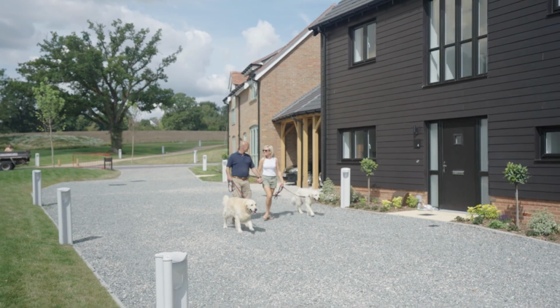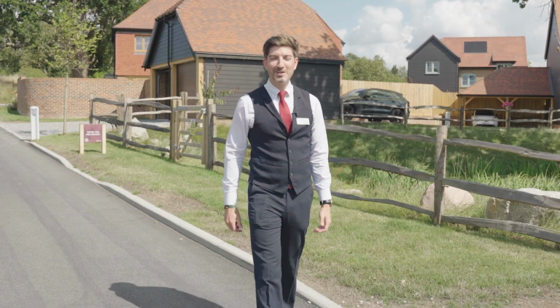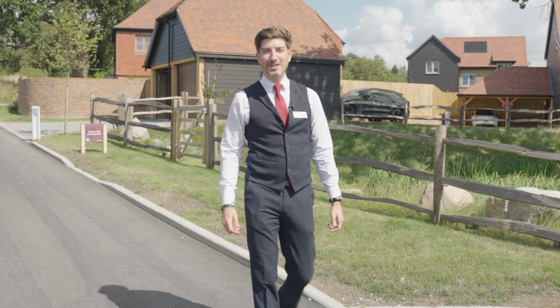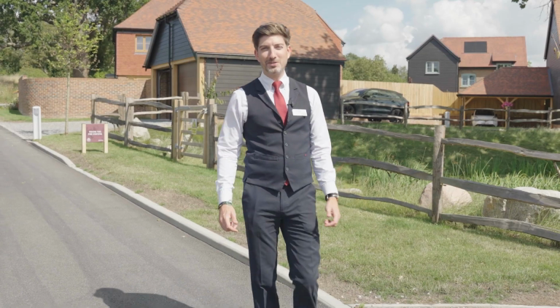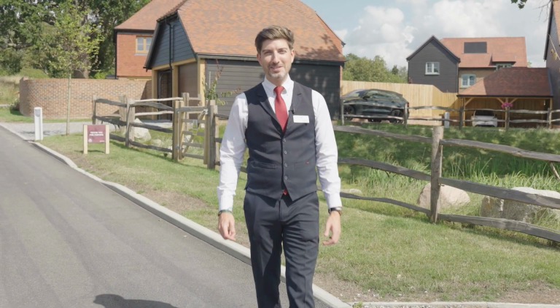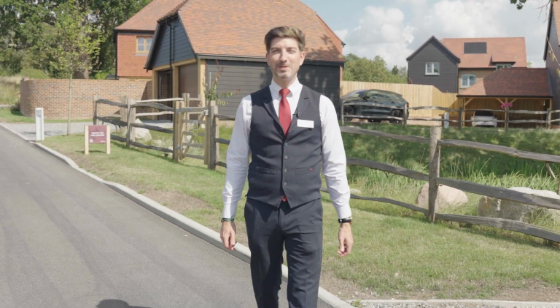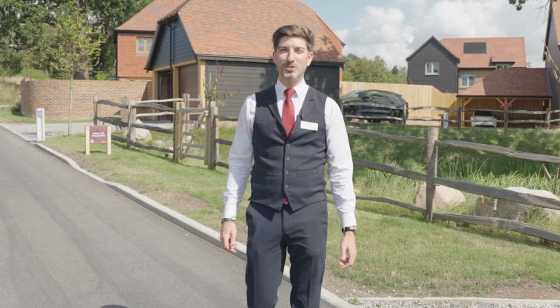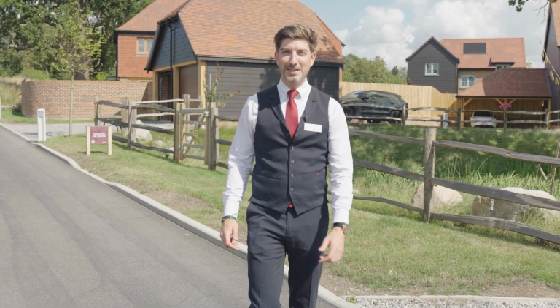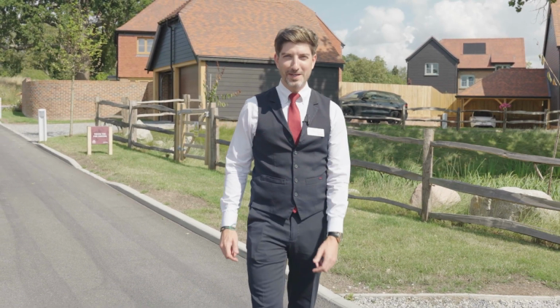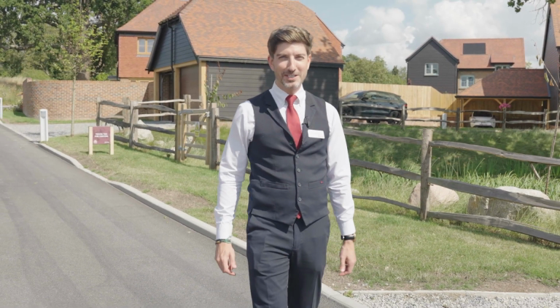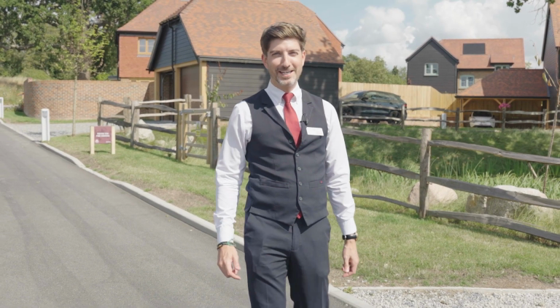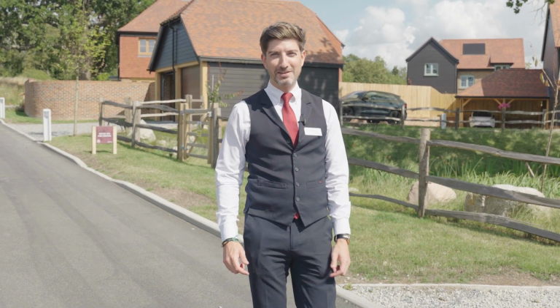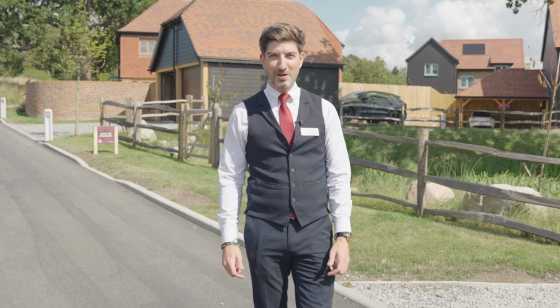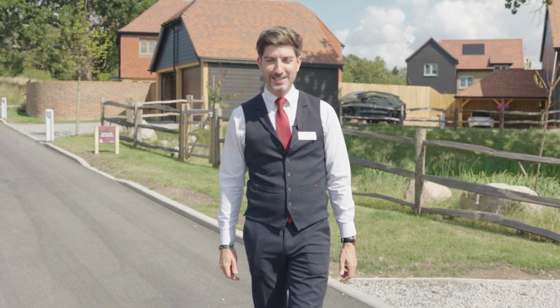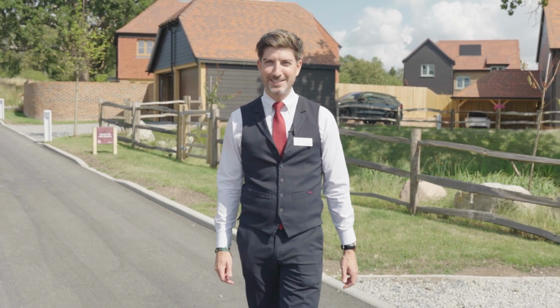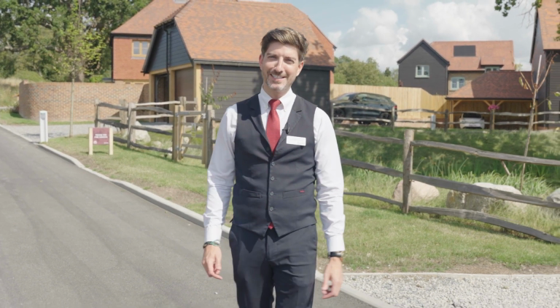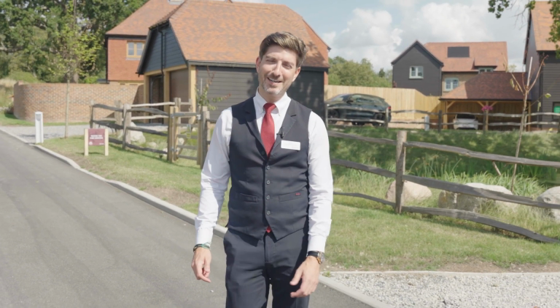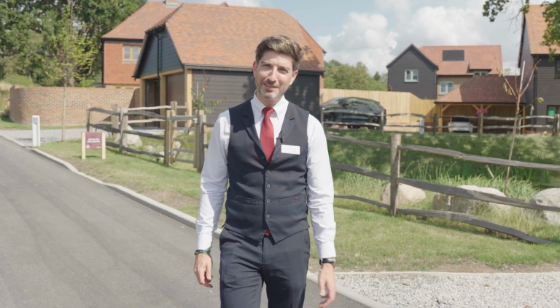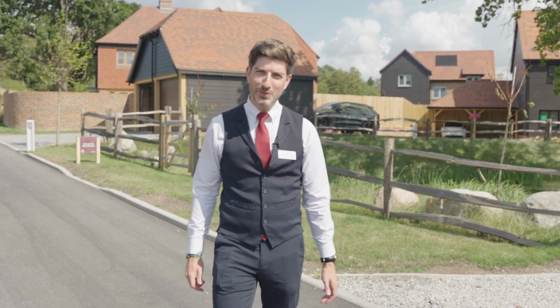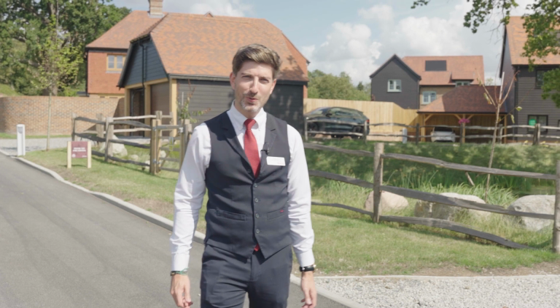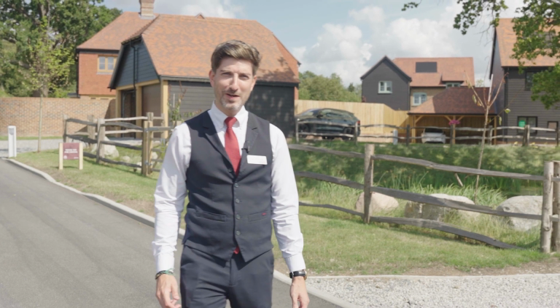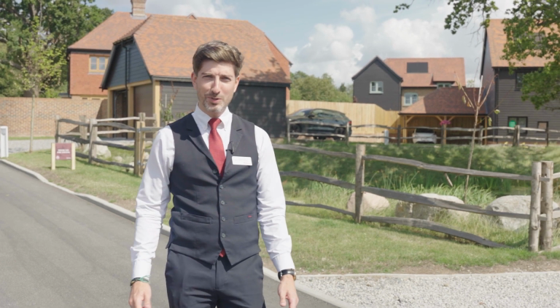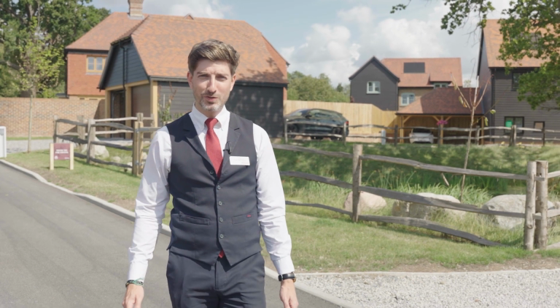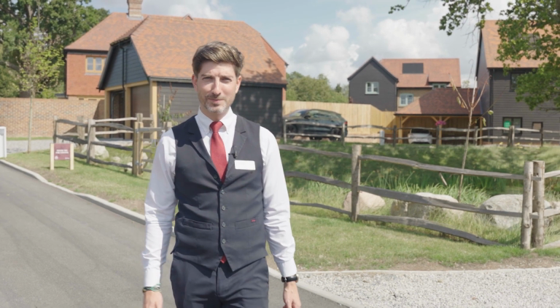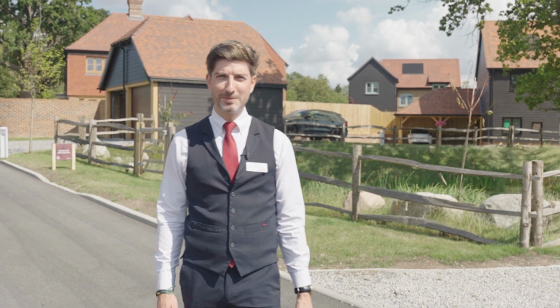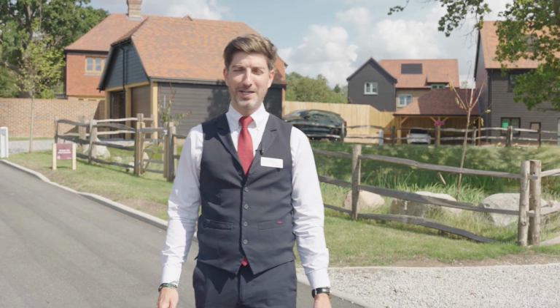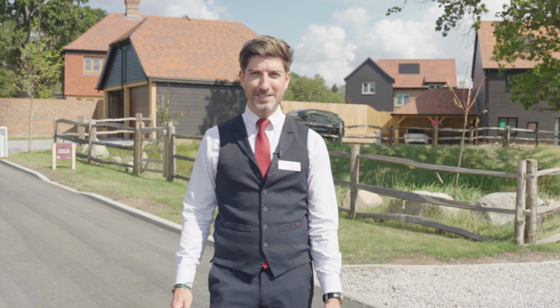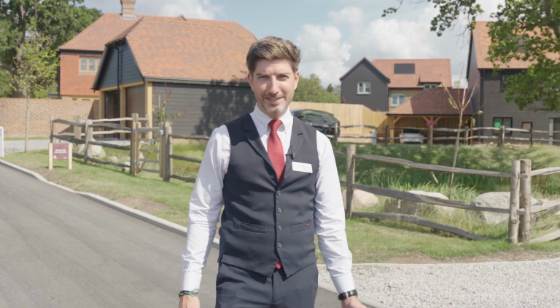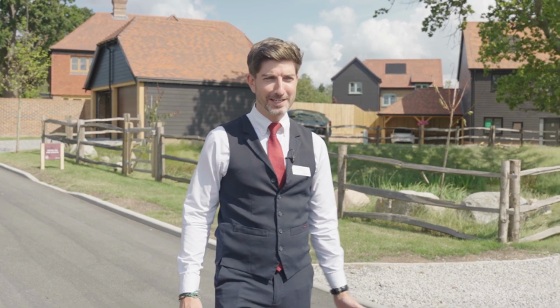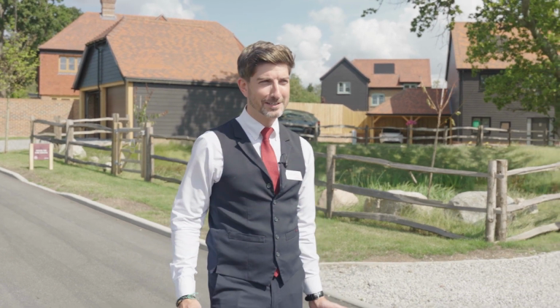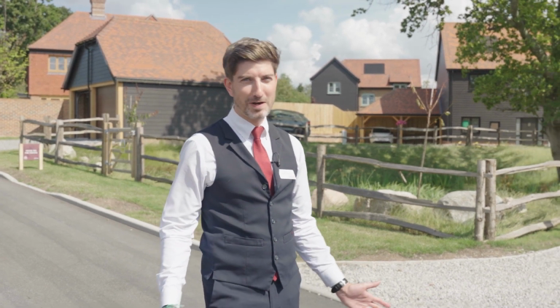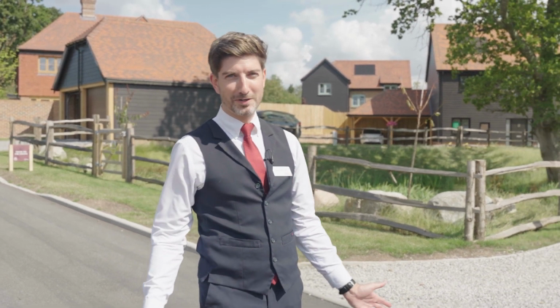Hi, my name is Chris. I'm the project sales manager here at Farmstead. Today I'm going to give you a tour around our beautiful development located here in Cranbrook.